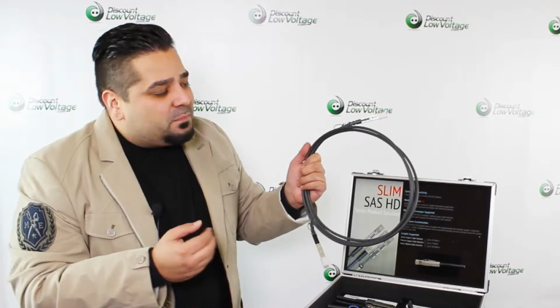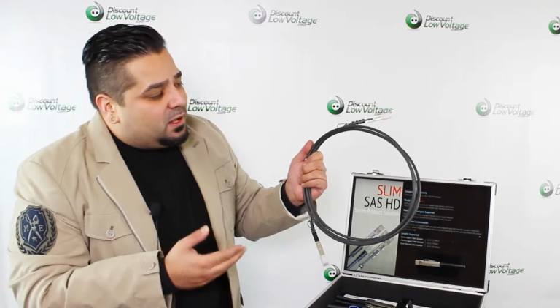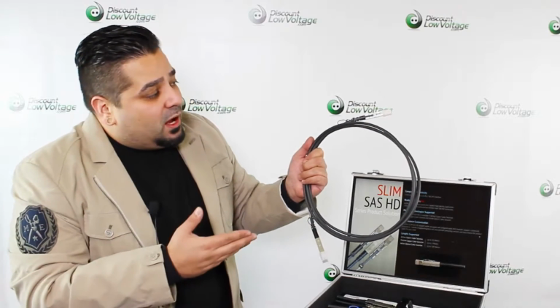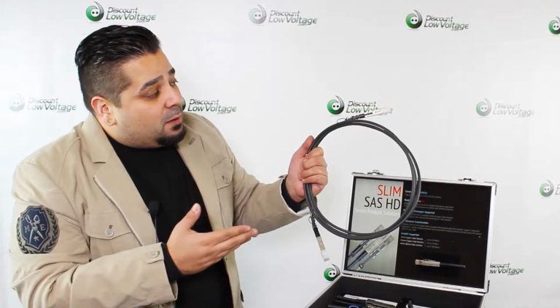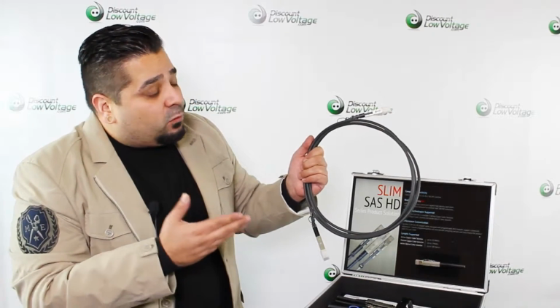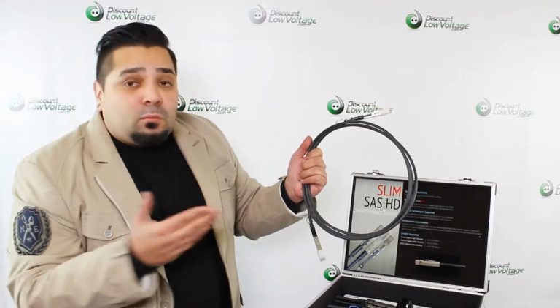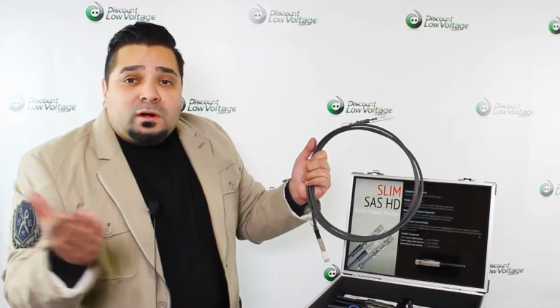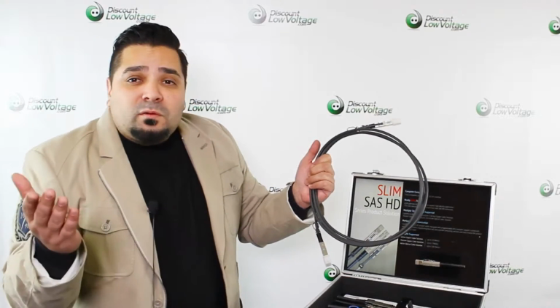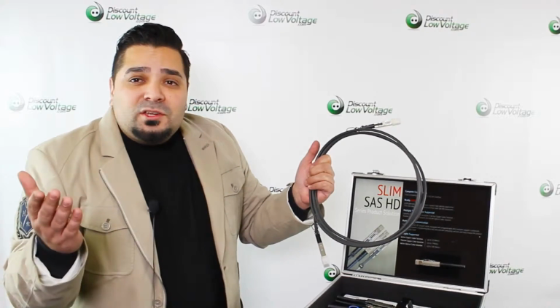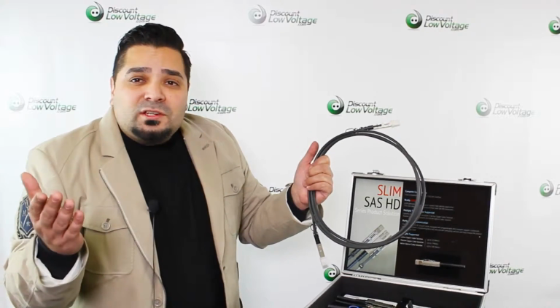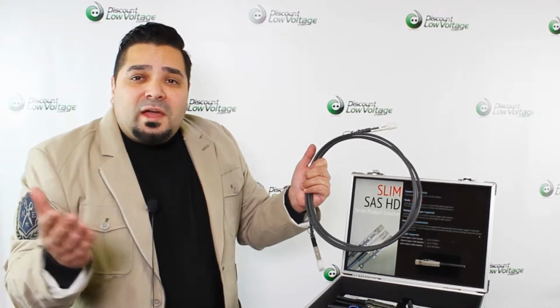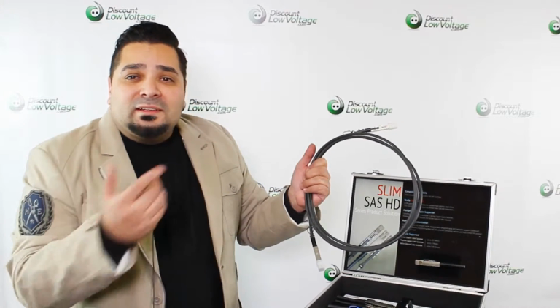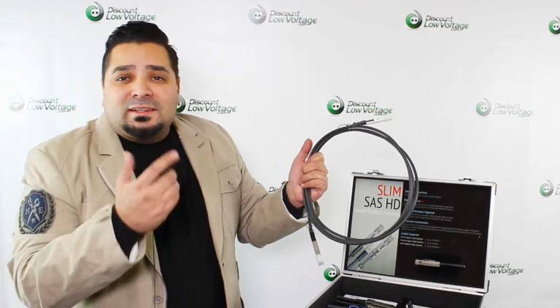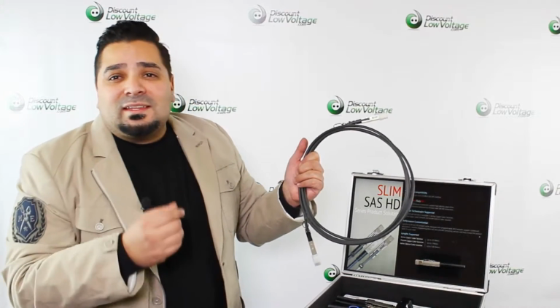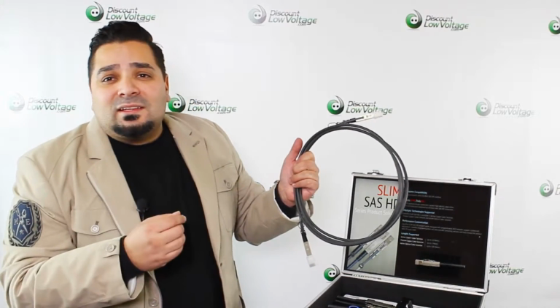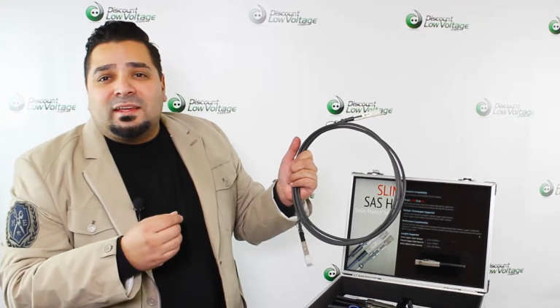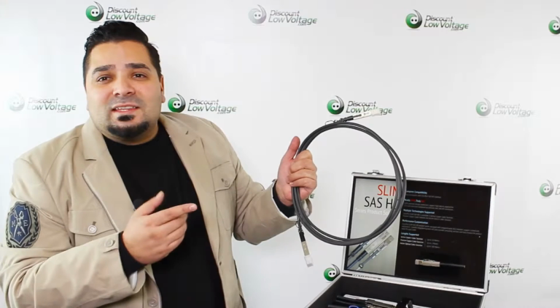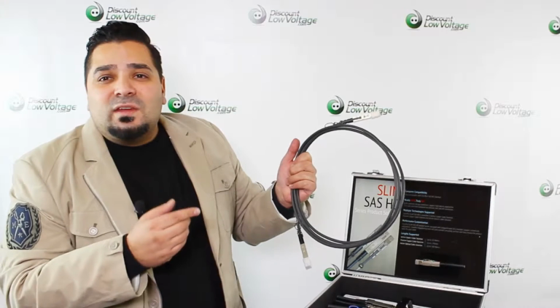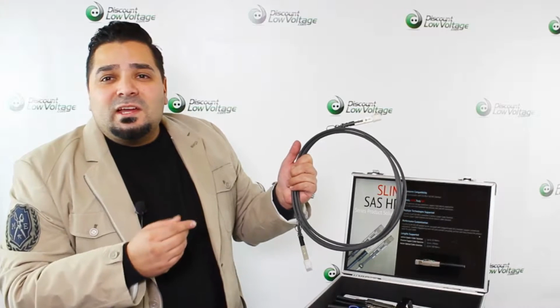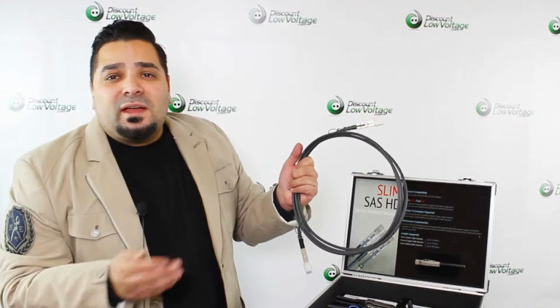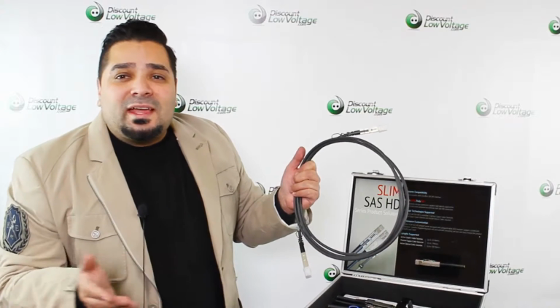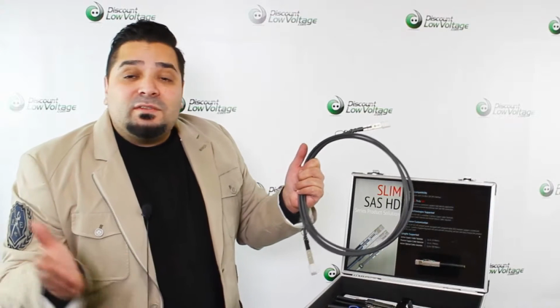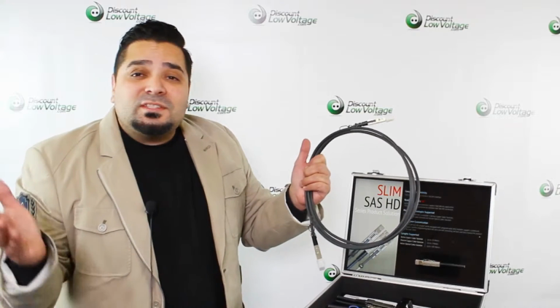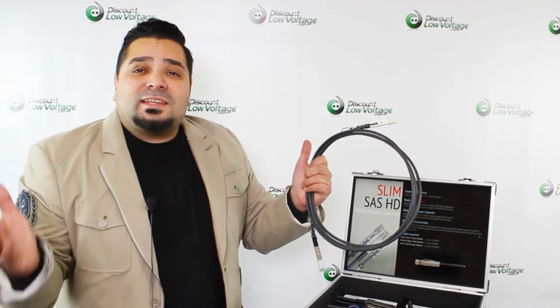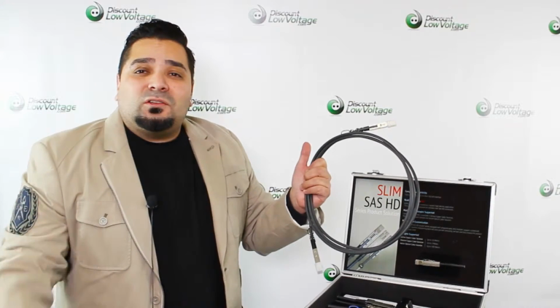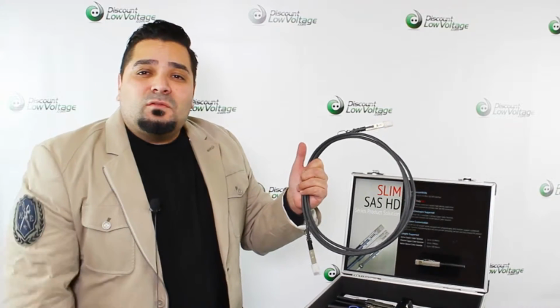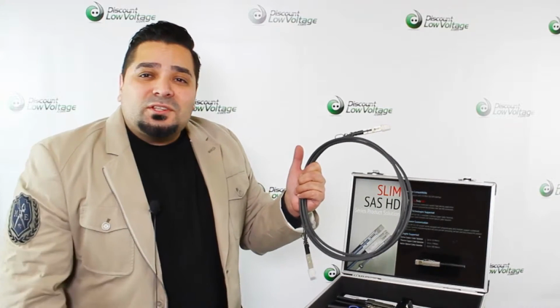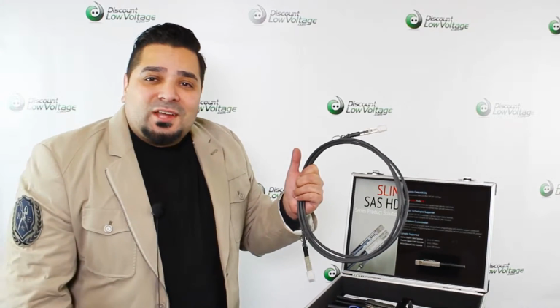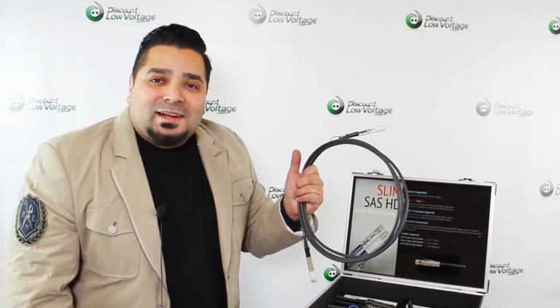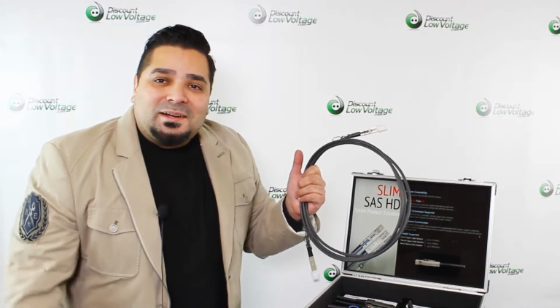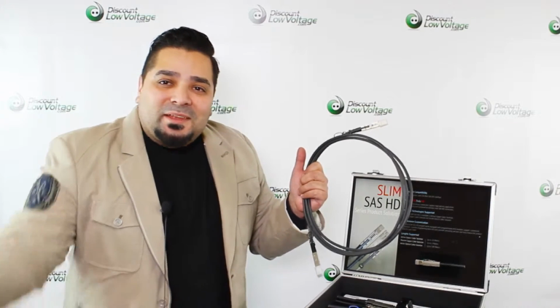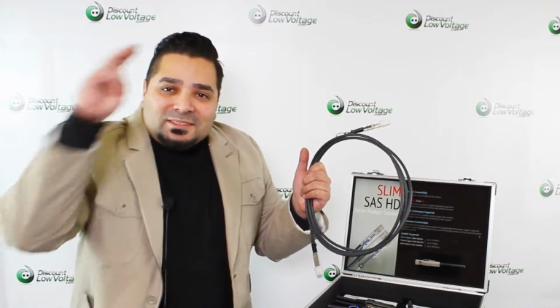For more information, go ahead and click the link in this video and visit discountlowvoltage.com. Thanks.